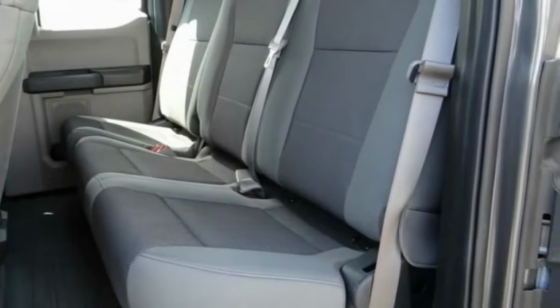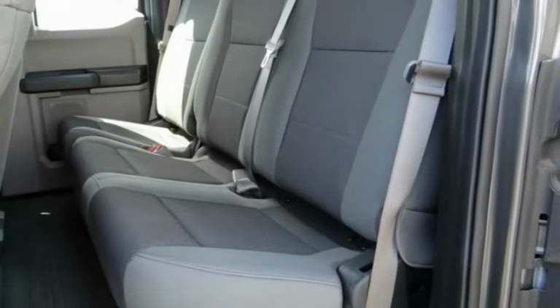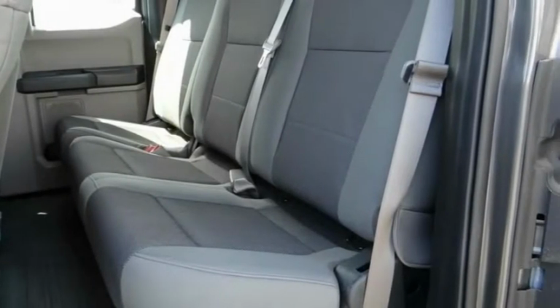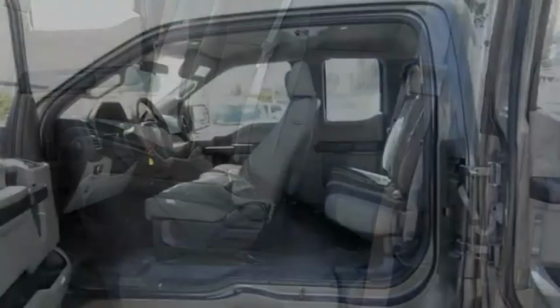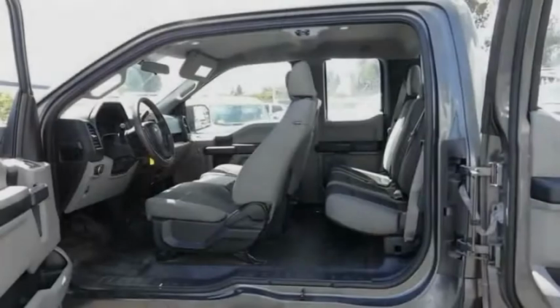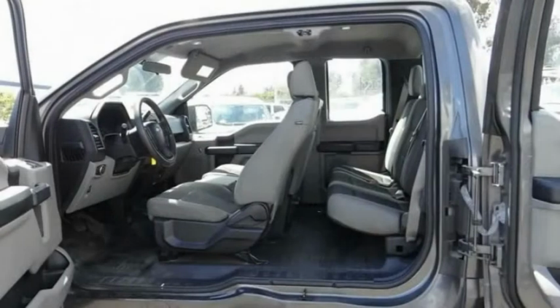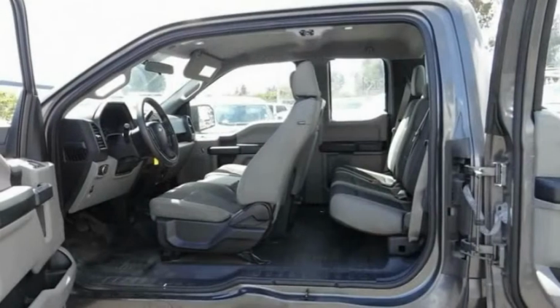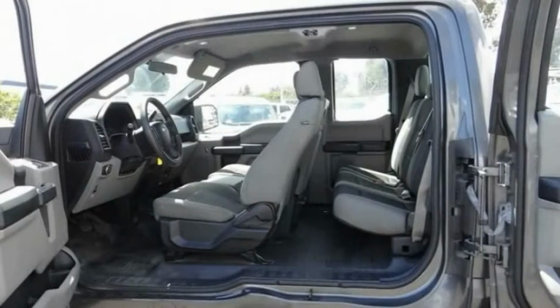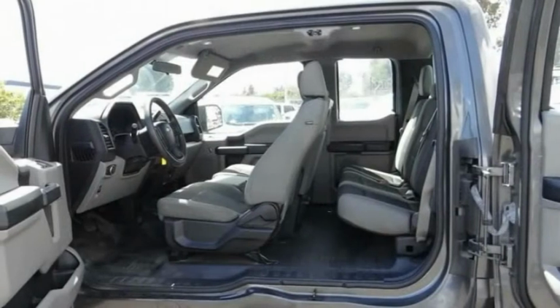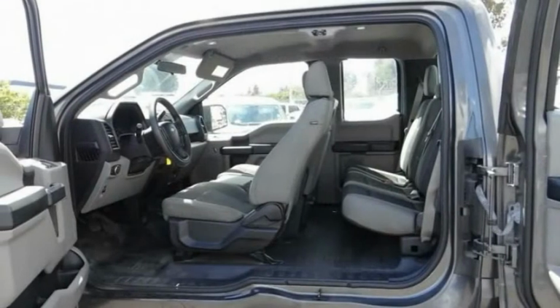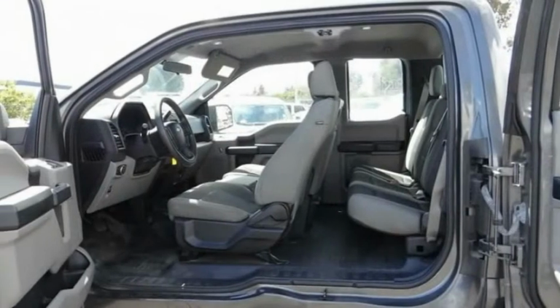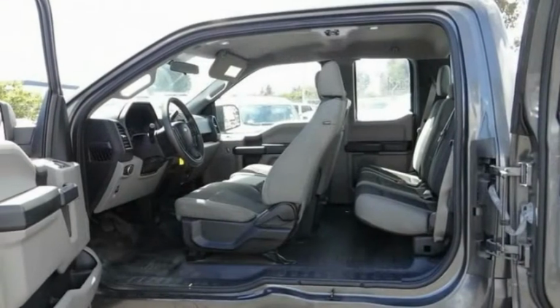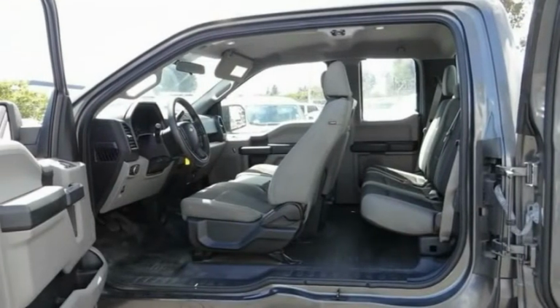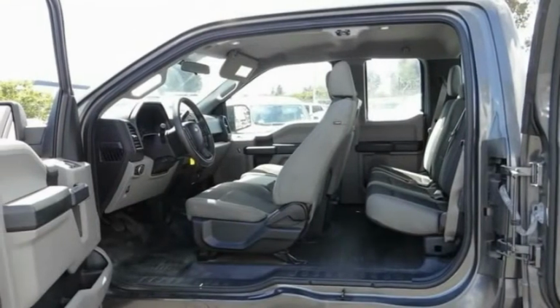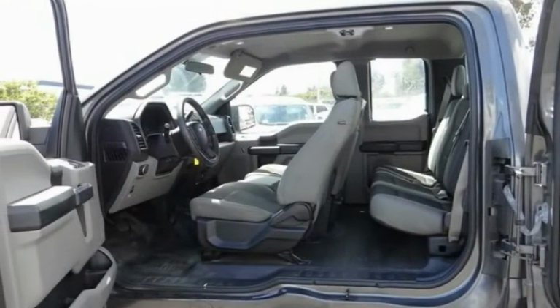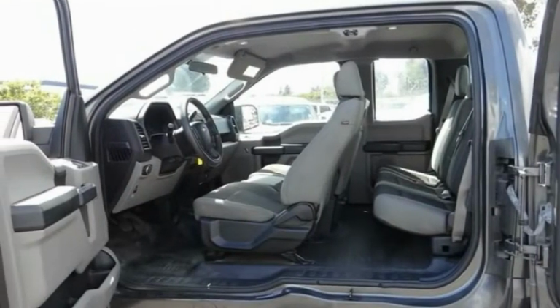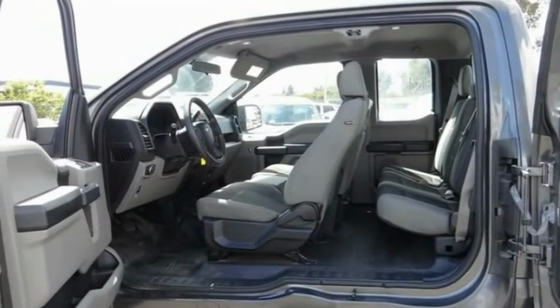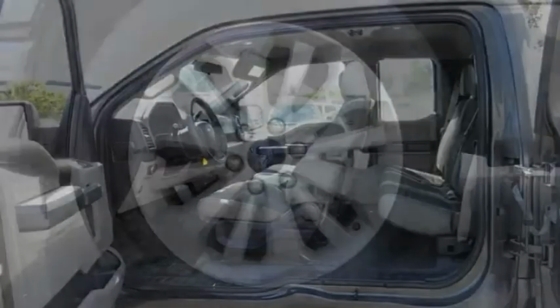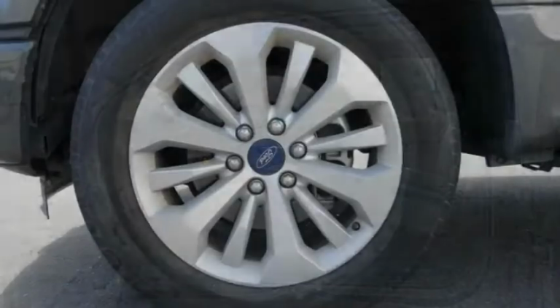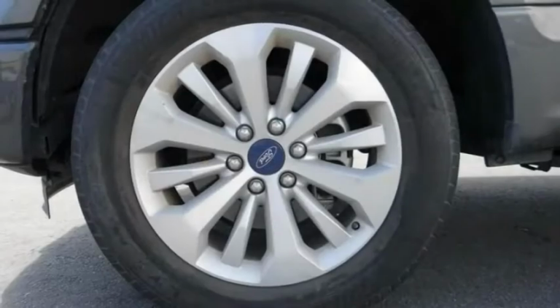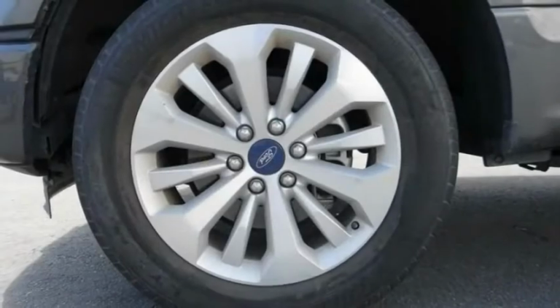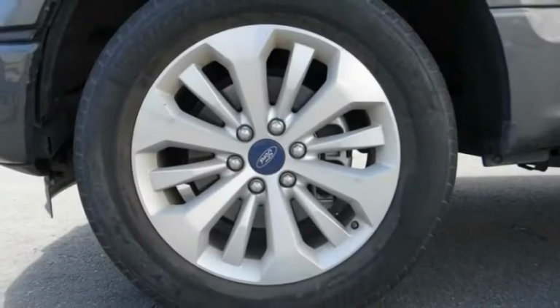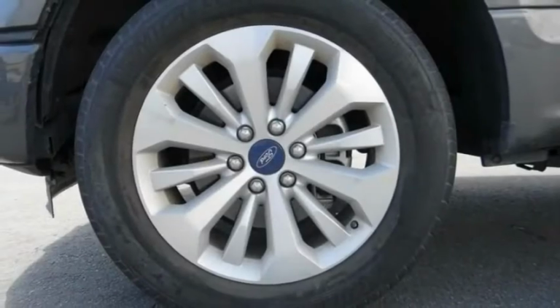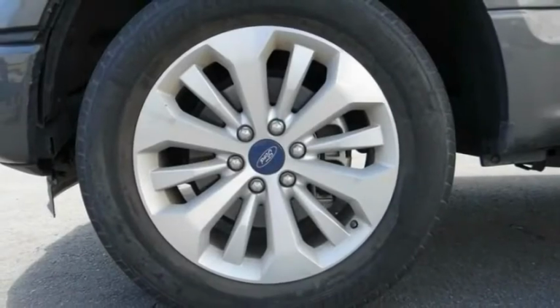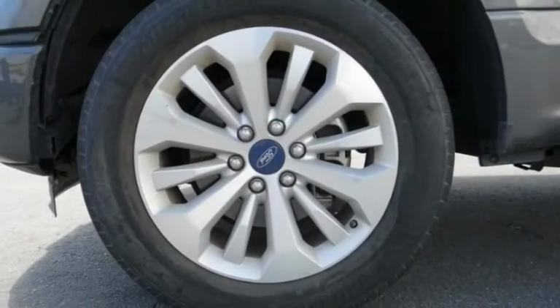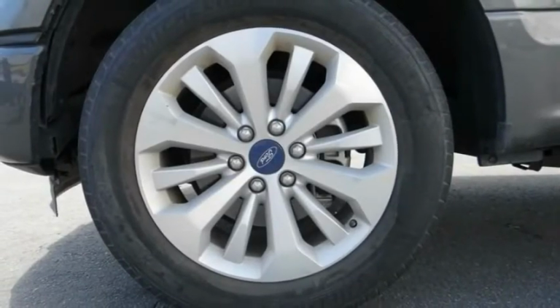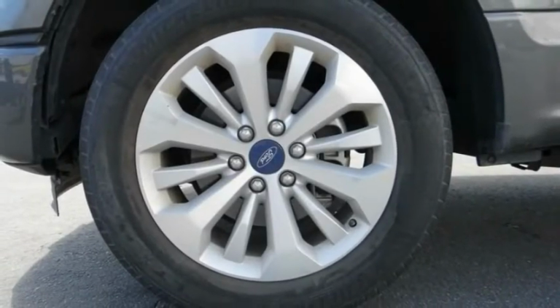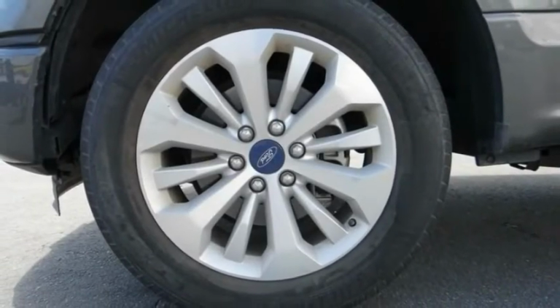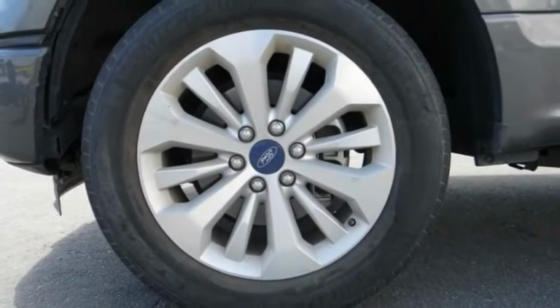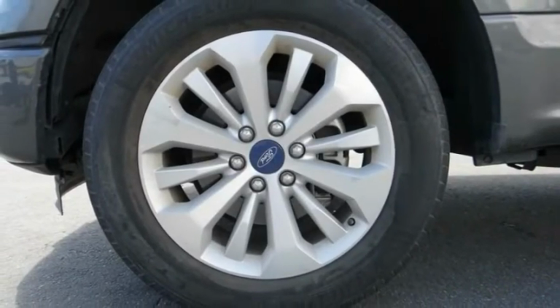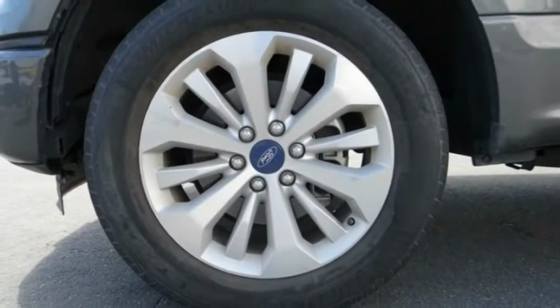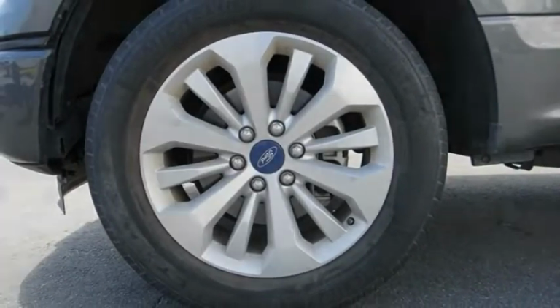Low tire pressure warning, power steering, tachometer, passenger vanity mirror. Come see the car for yourself.